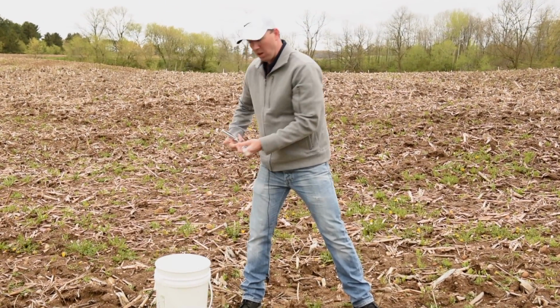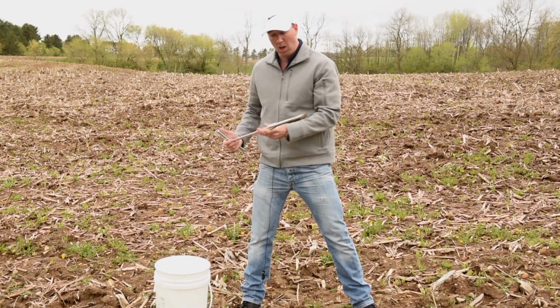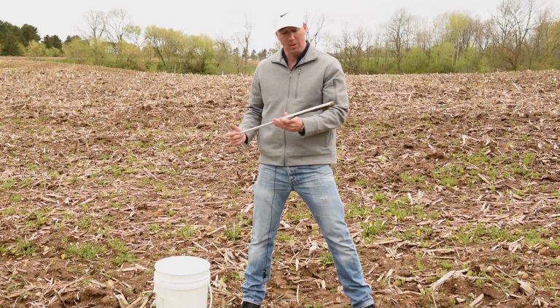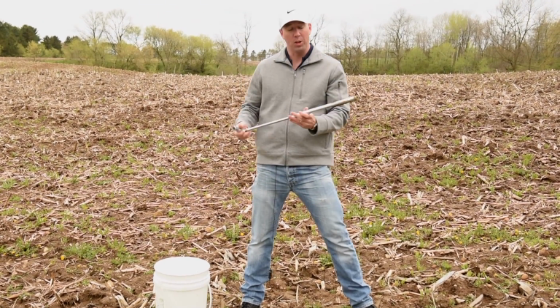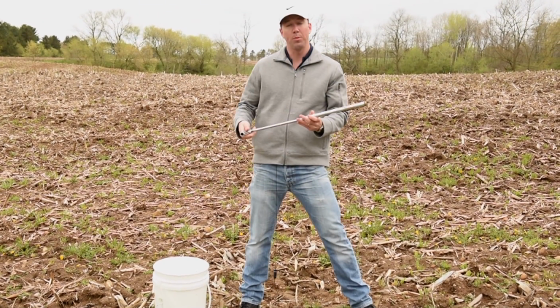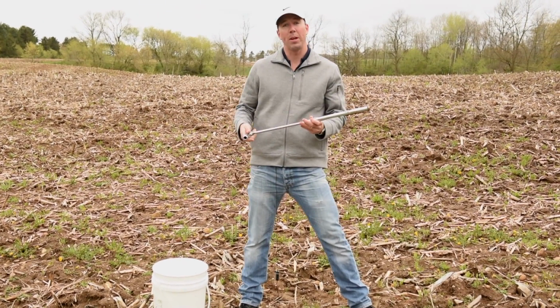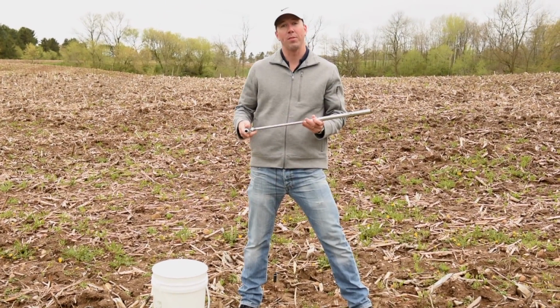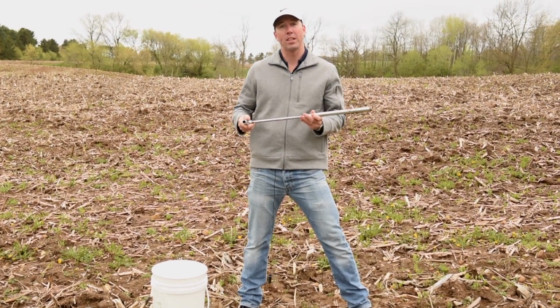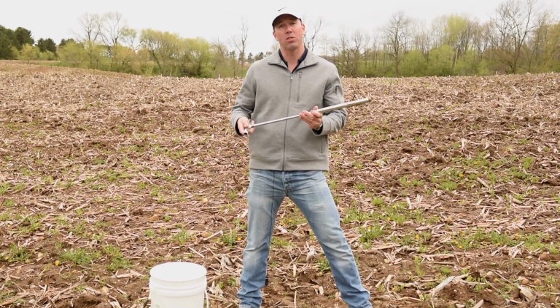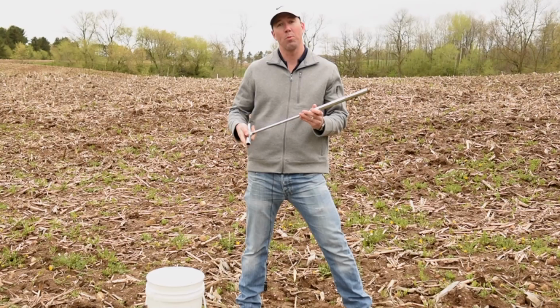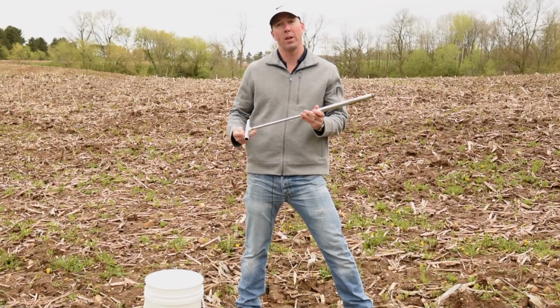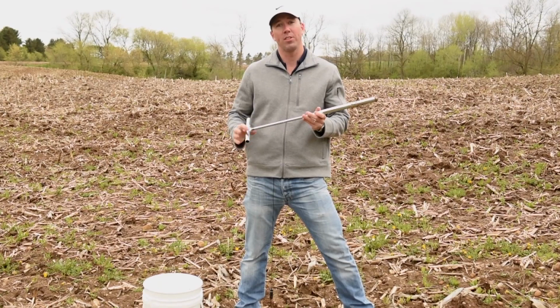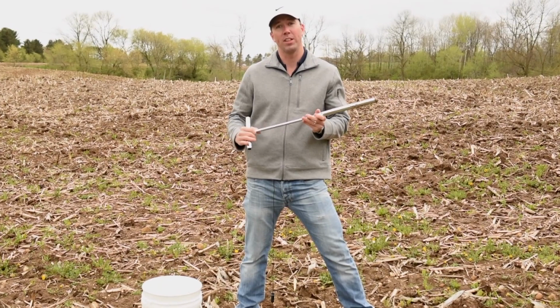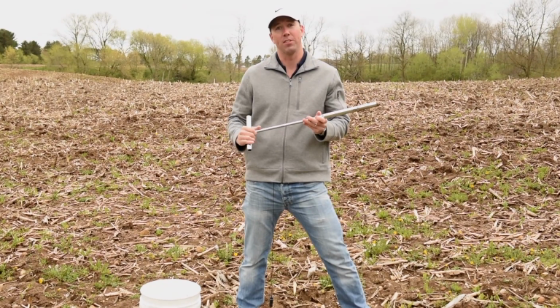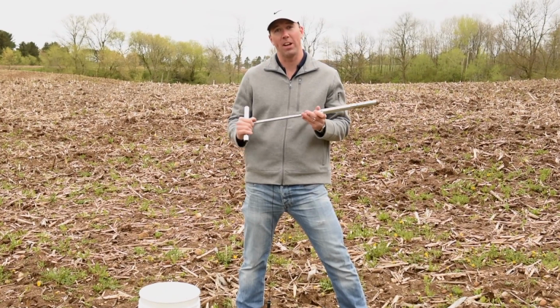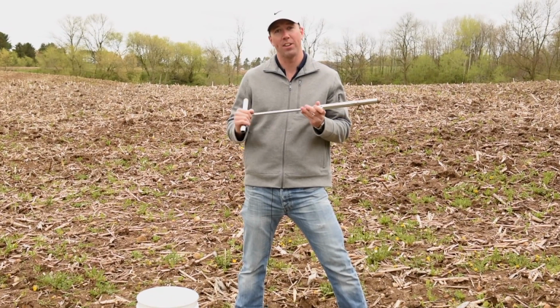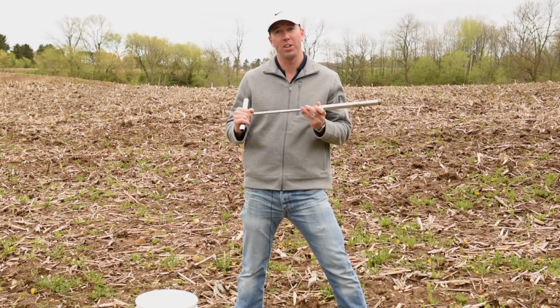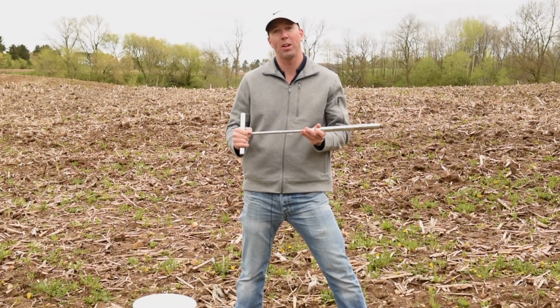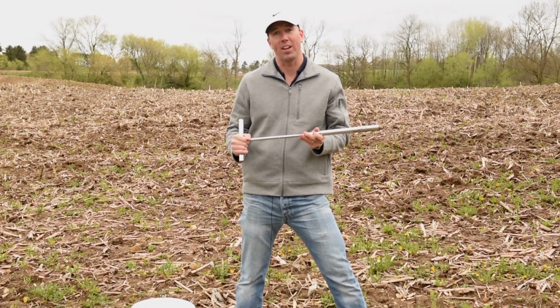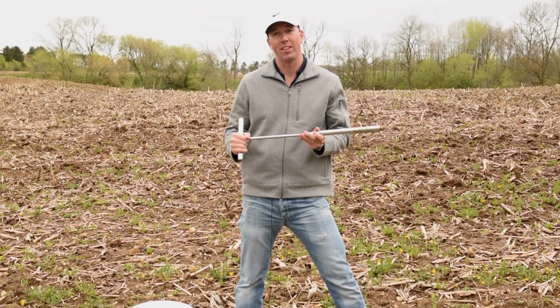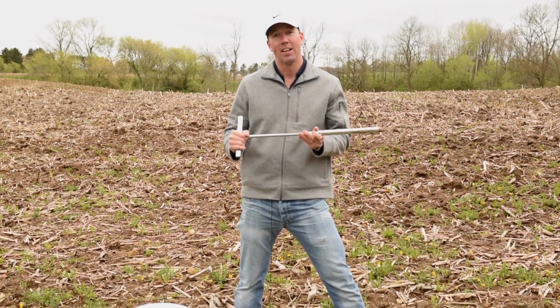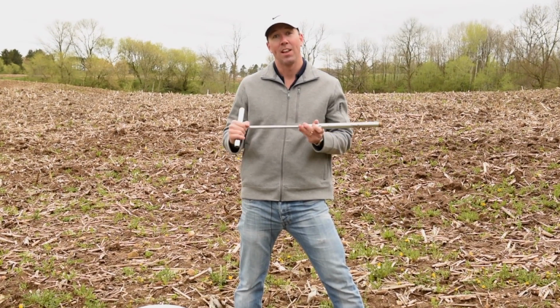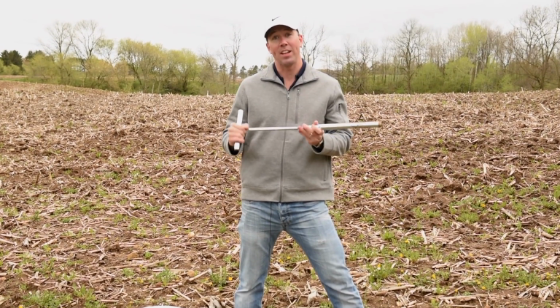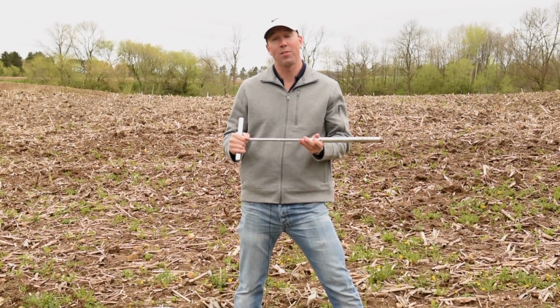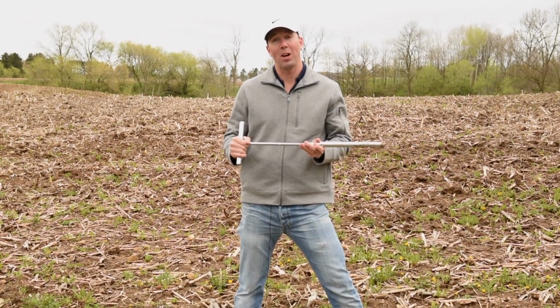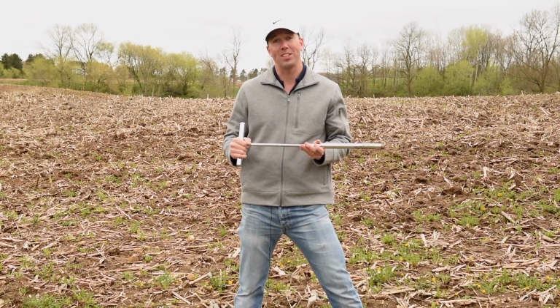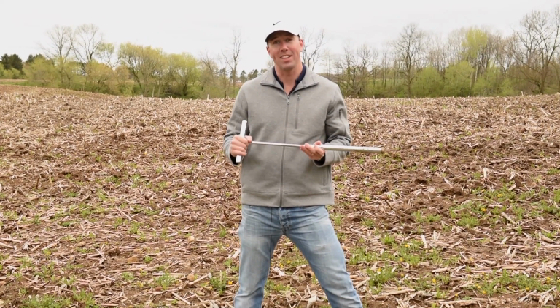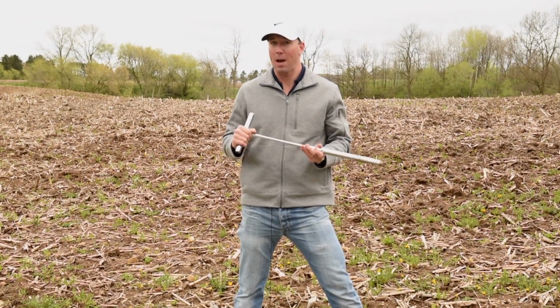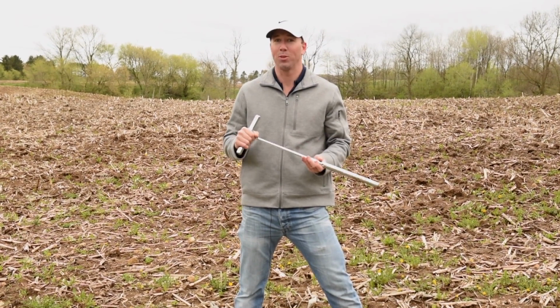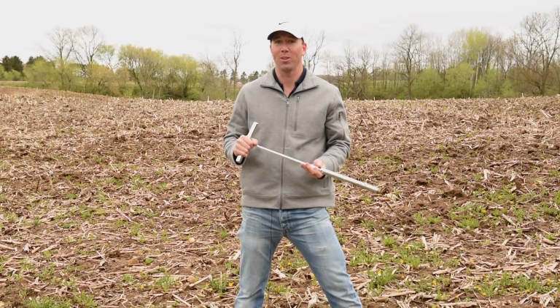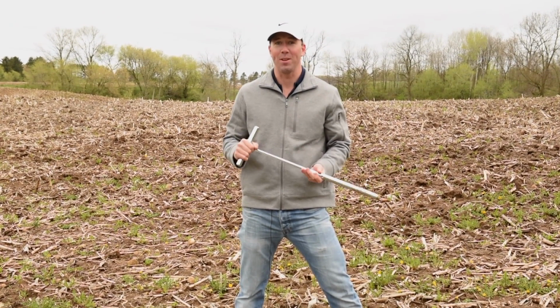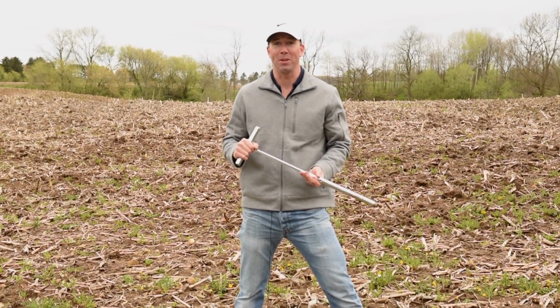All of our tubes are made of nickel-chrome plated steel right here in the USA. Thank you for watching and happy soil sampling.